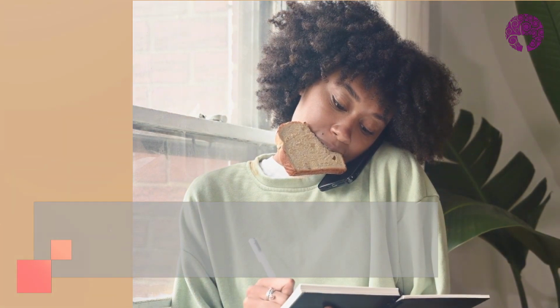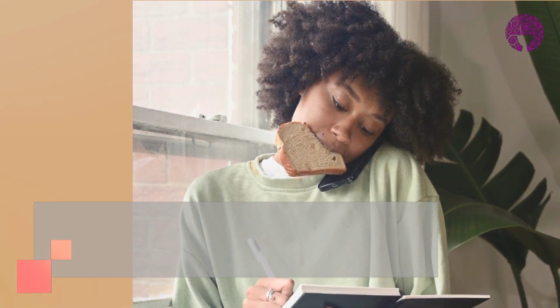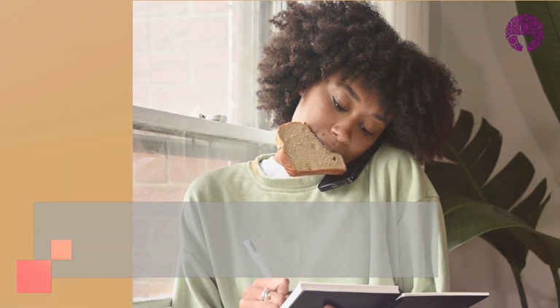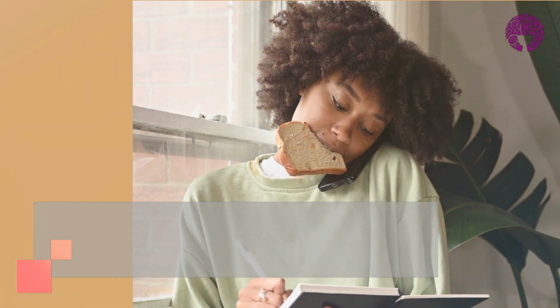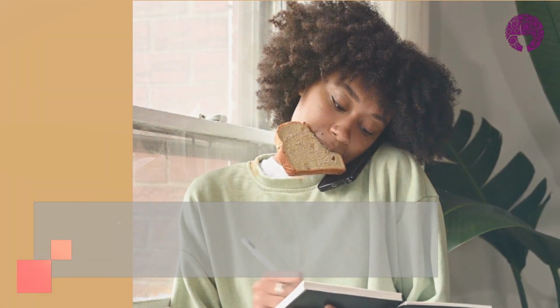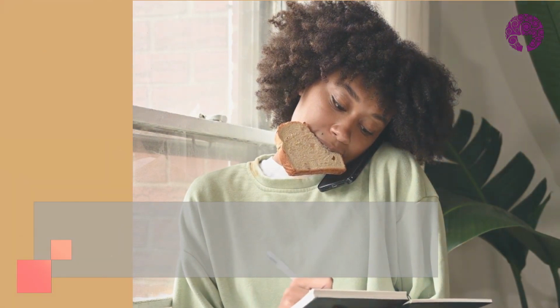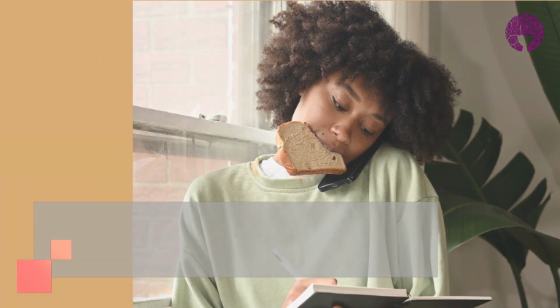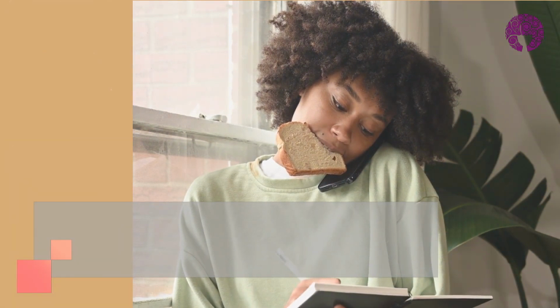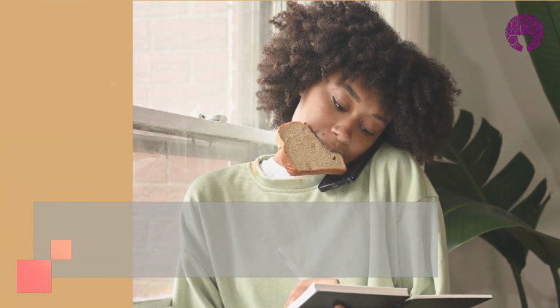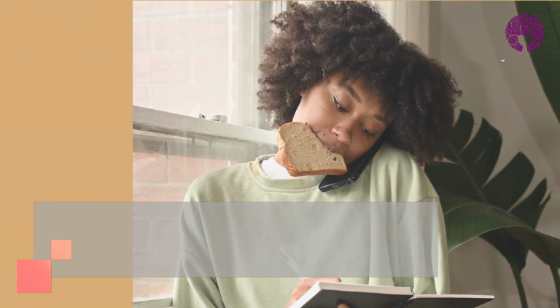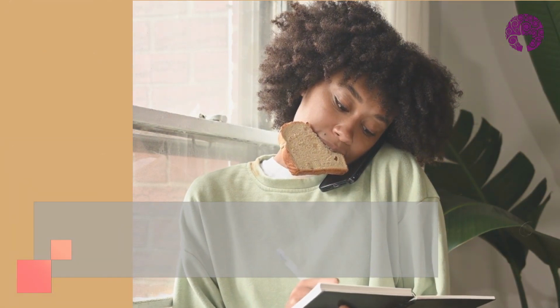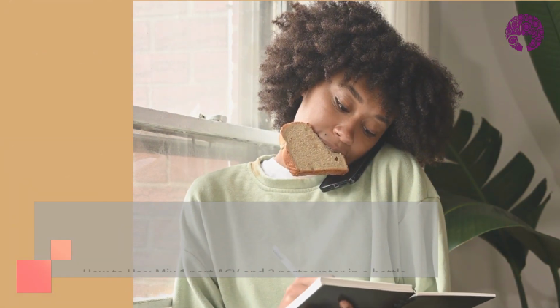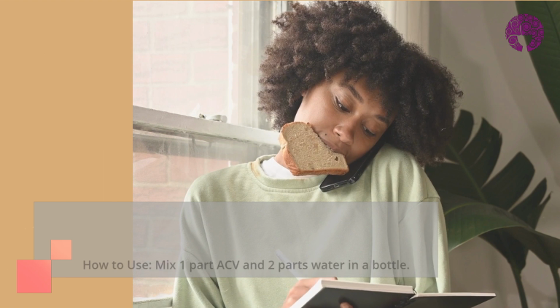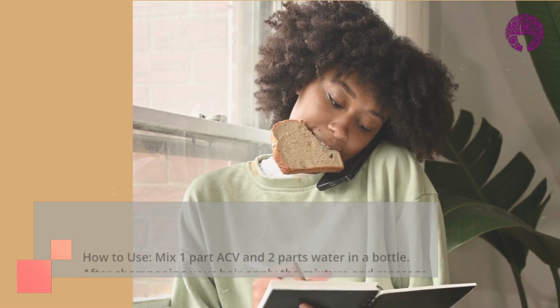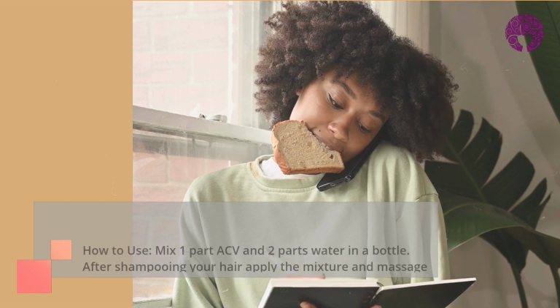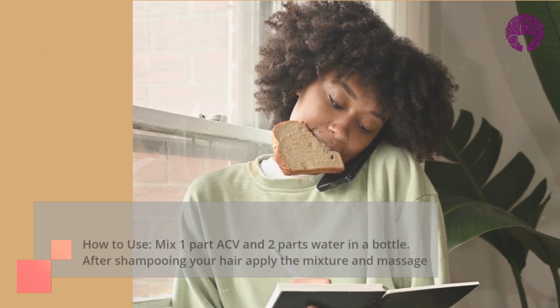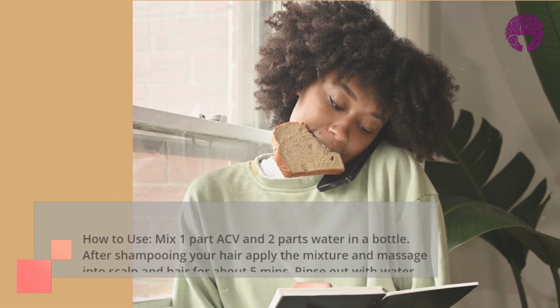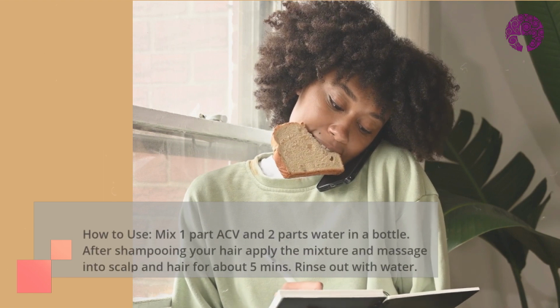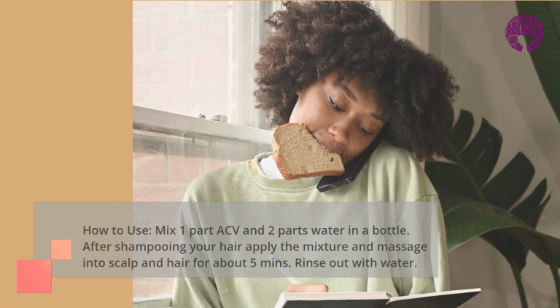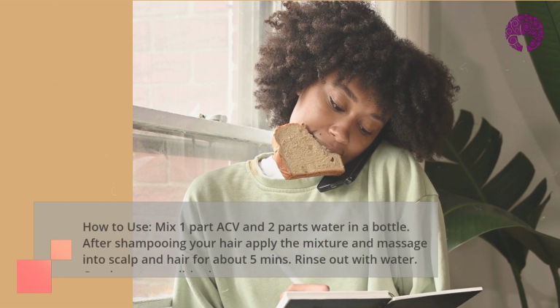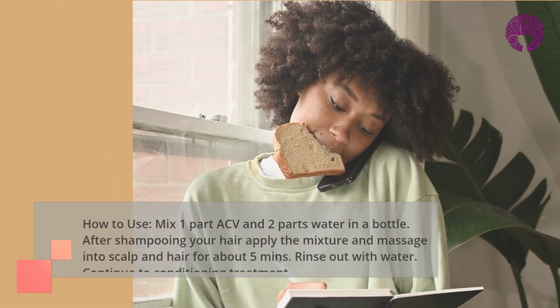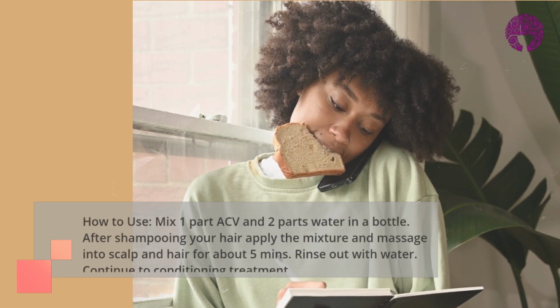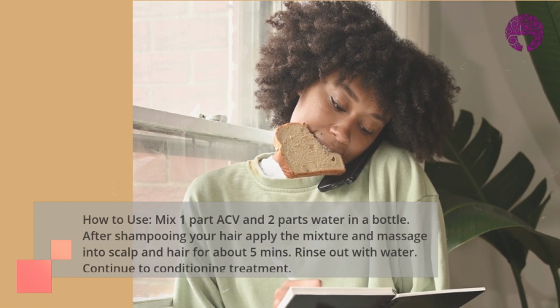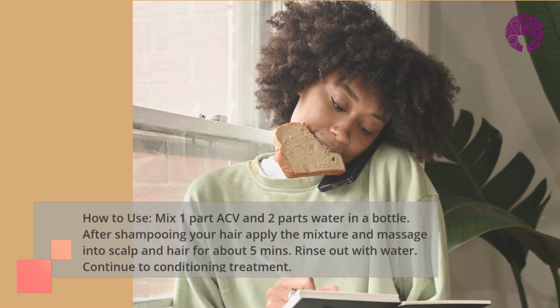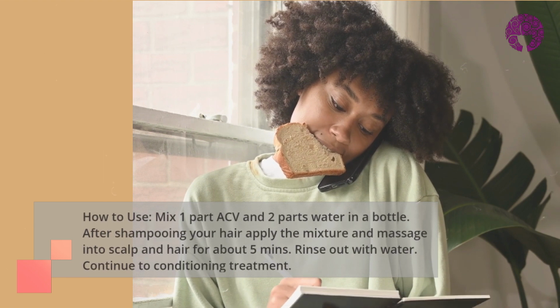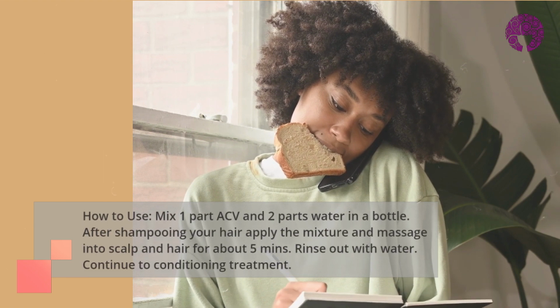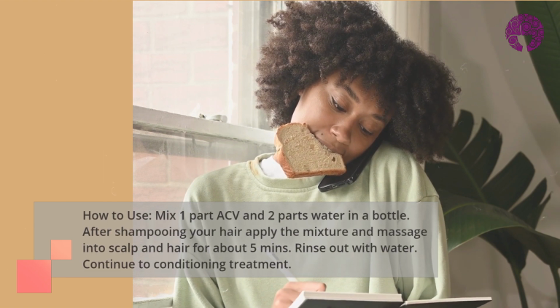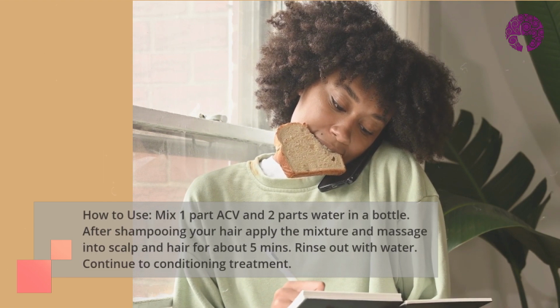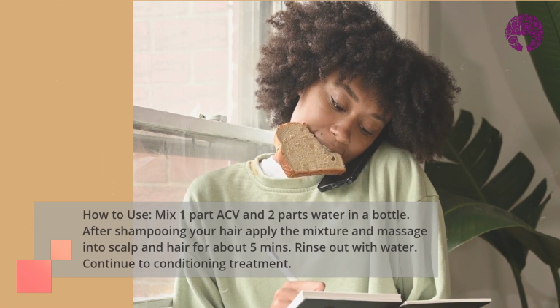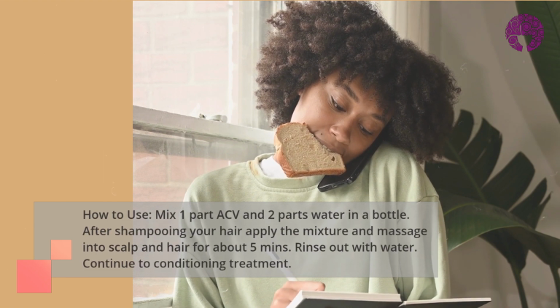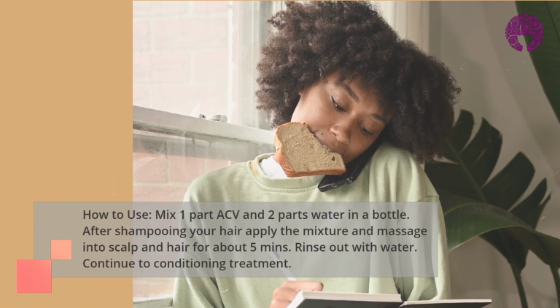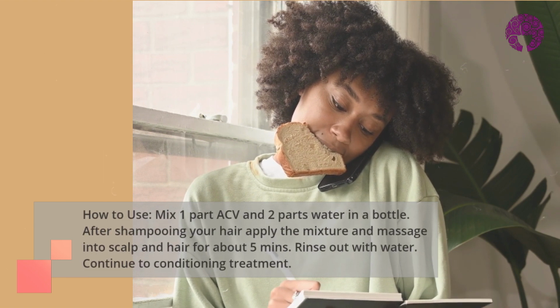To create the apple cider vinegar rinse, mix one part apple cider vinegar and two parts water into a bottle.